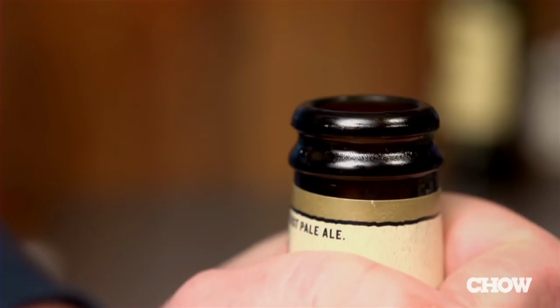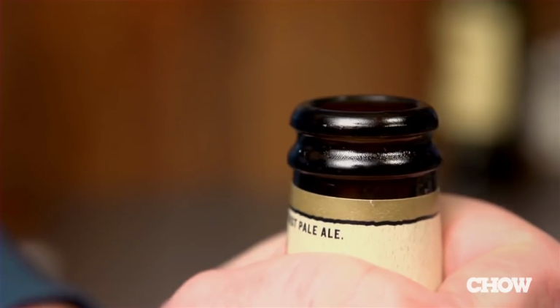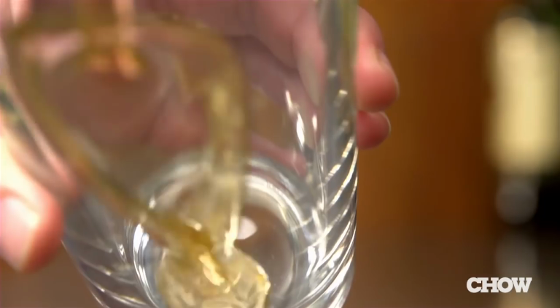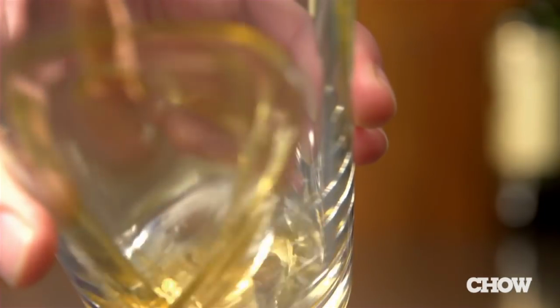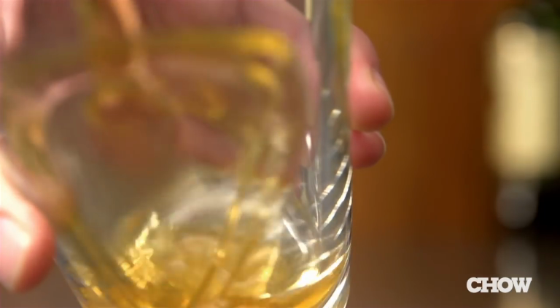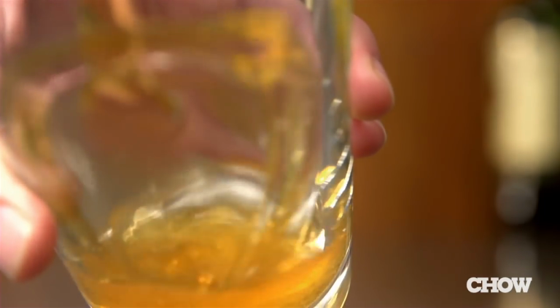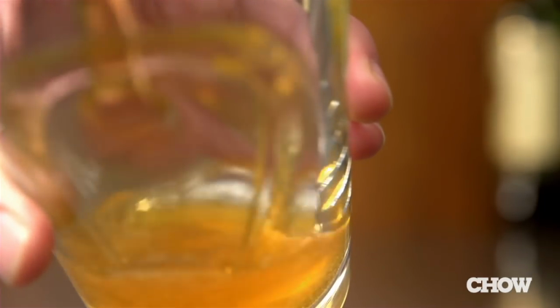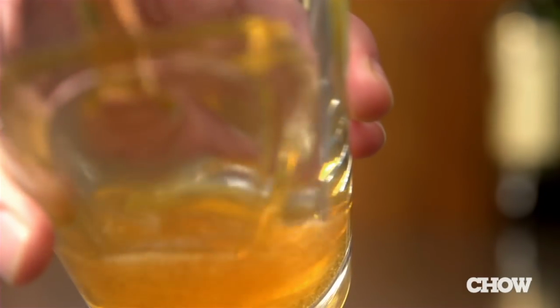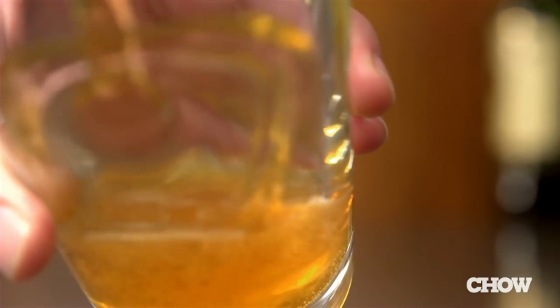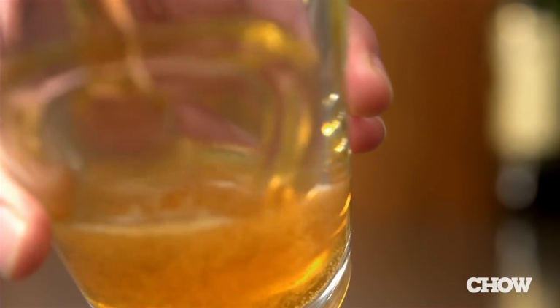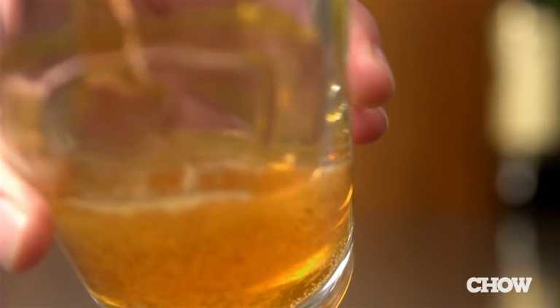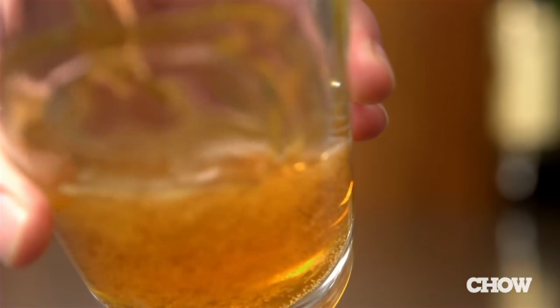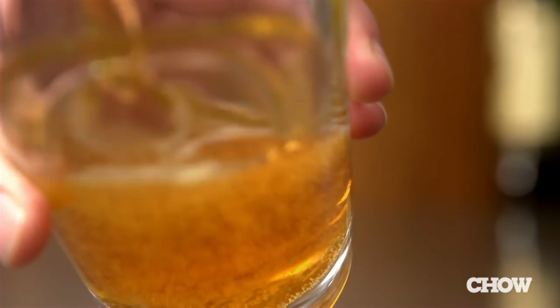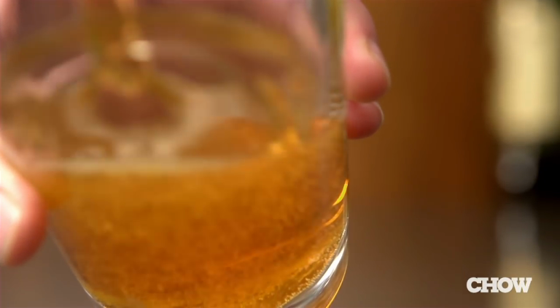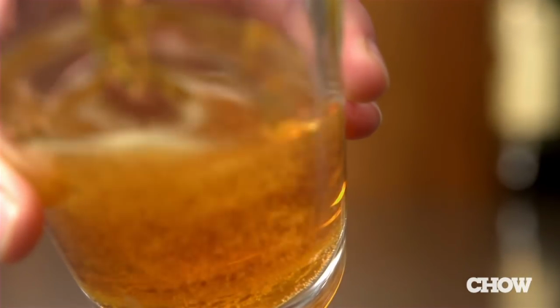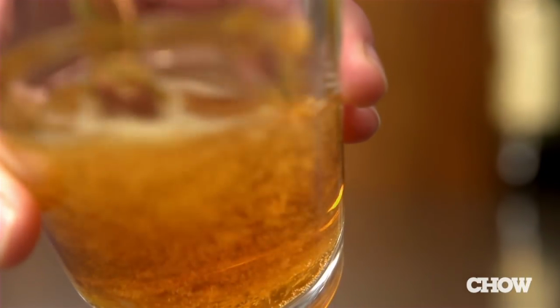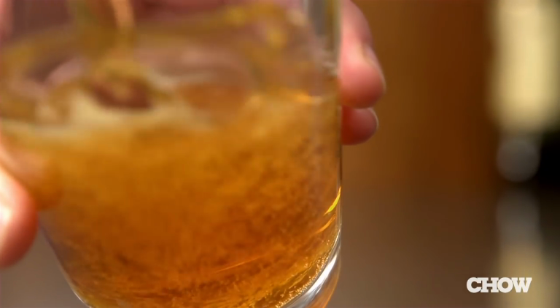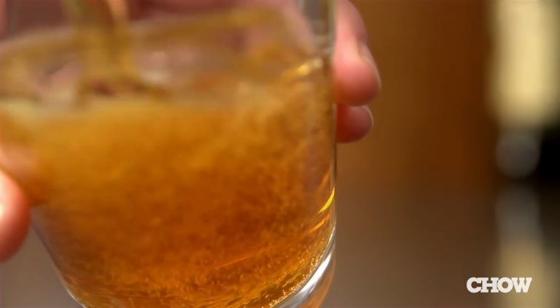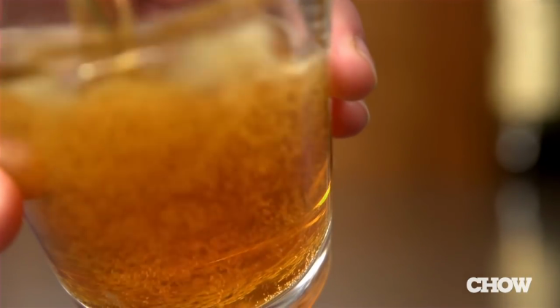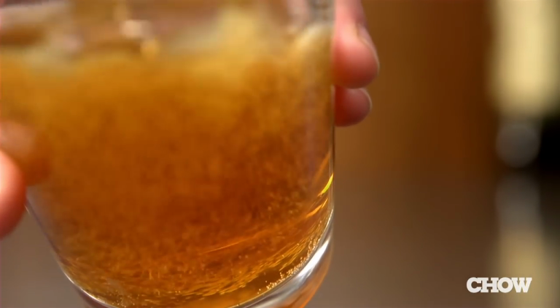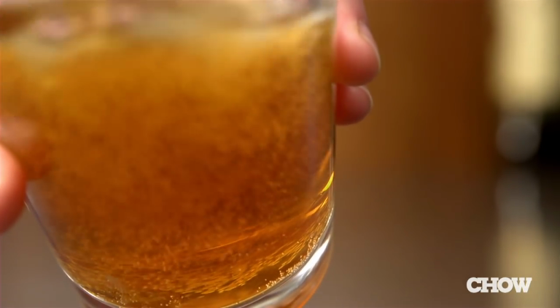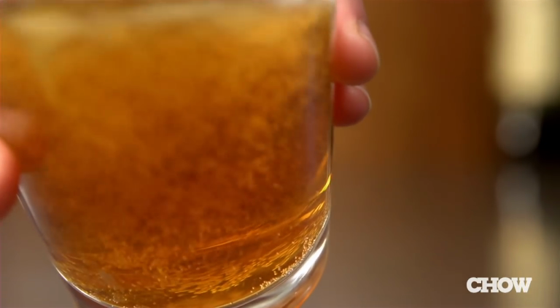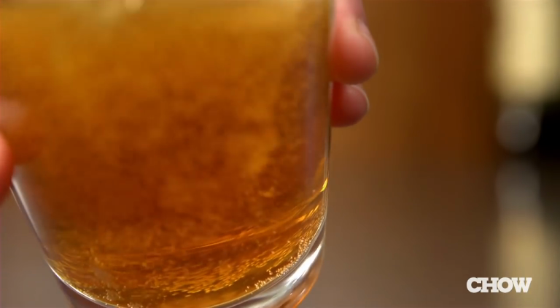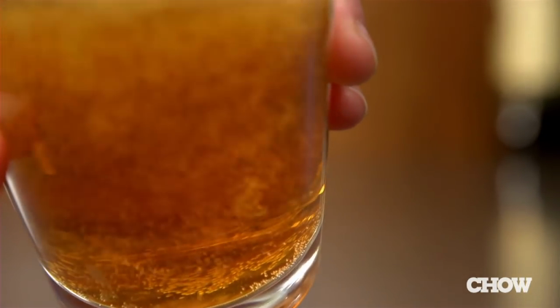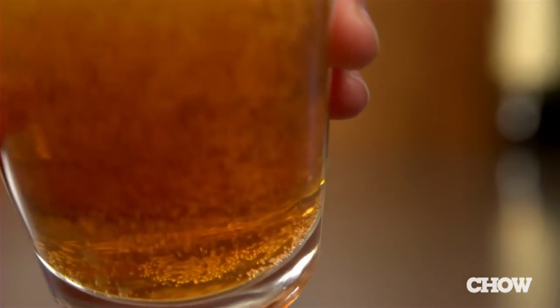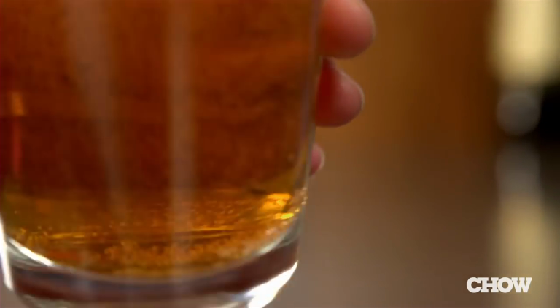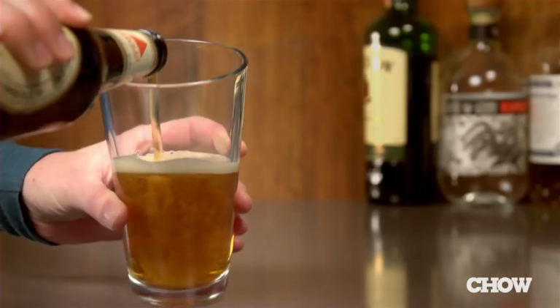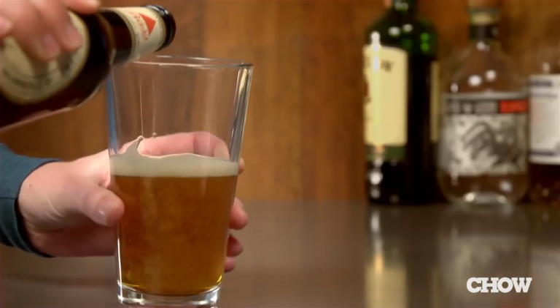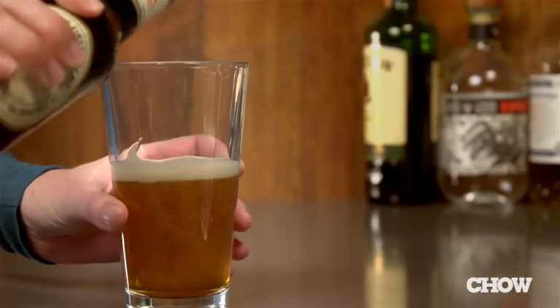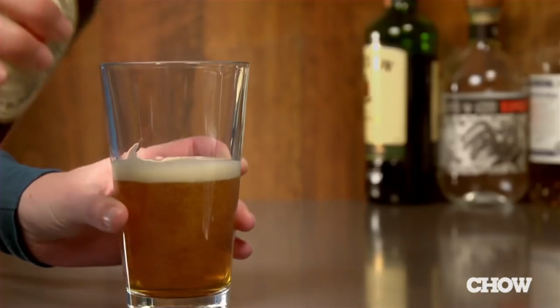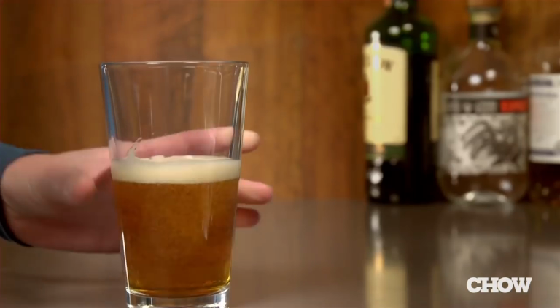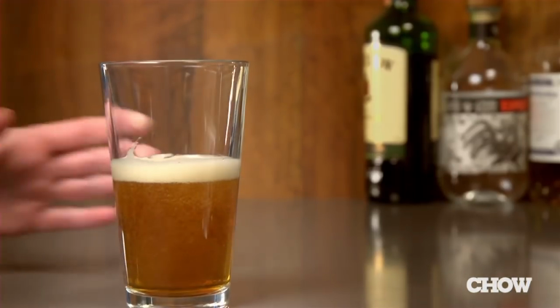Fill a pint glass halfway with your favorite ale. Now traditionally this drink is made with Bass or Harp, but just use whatever you like.